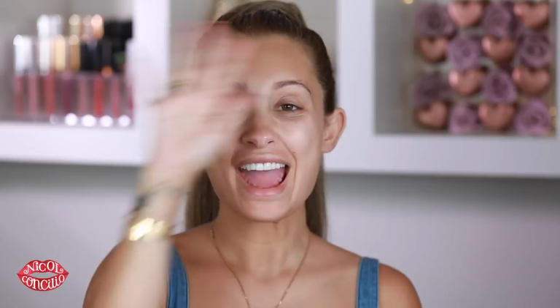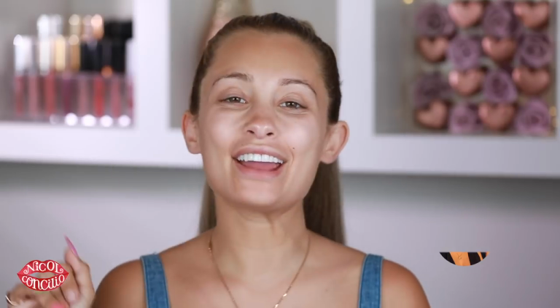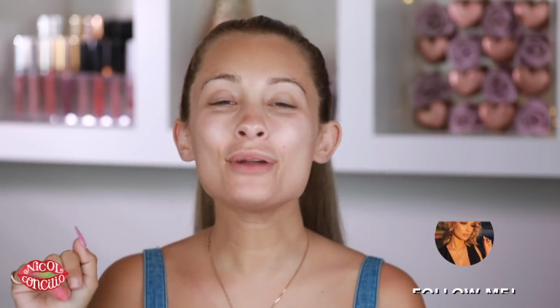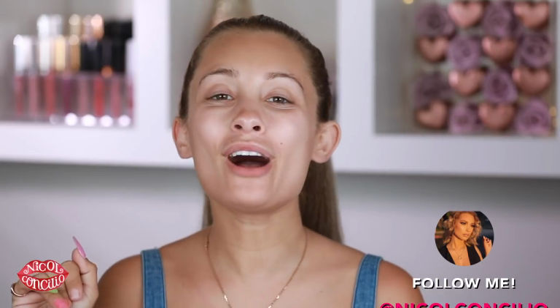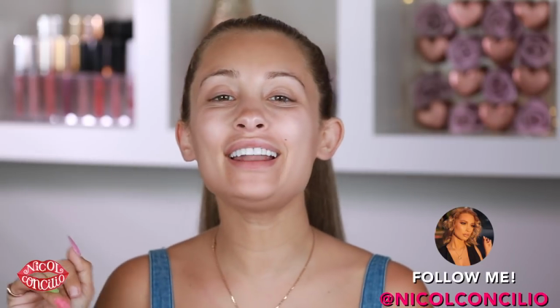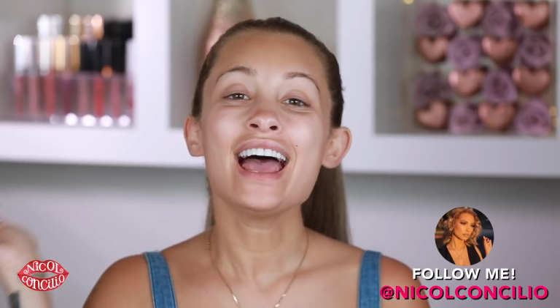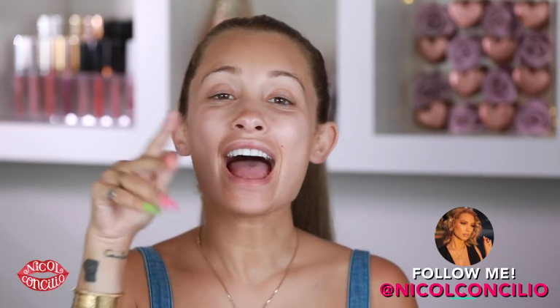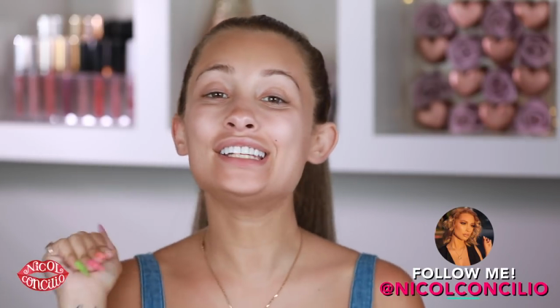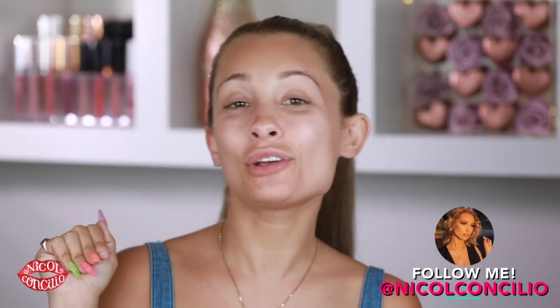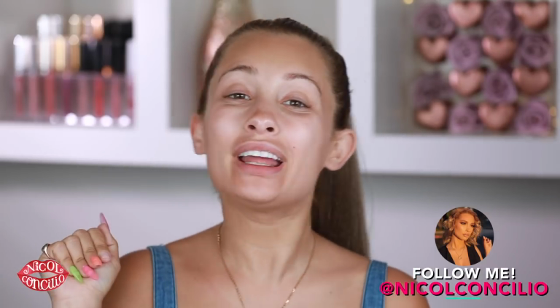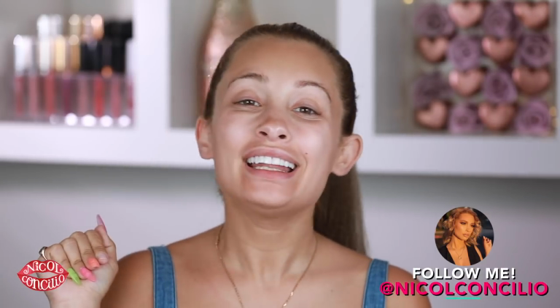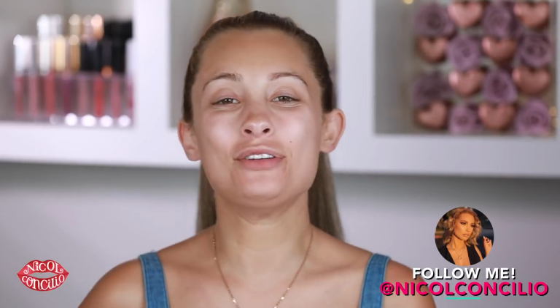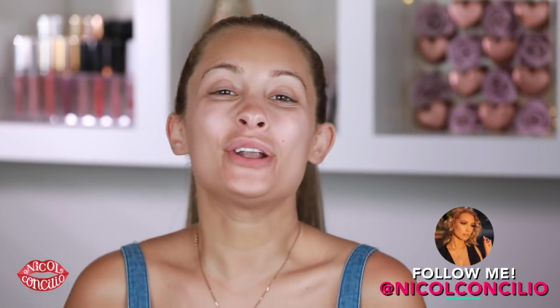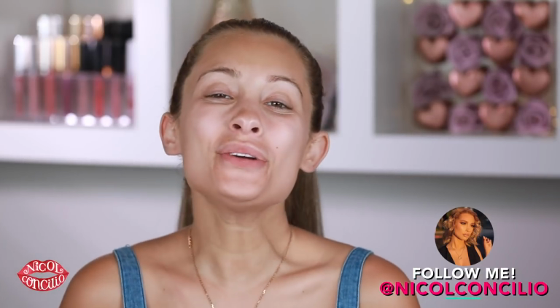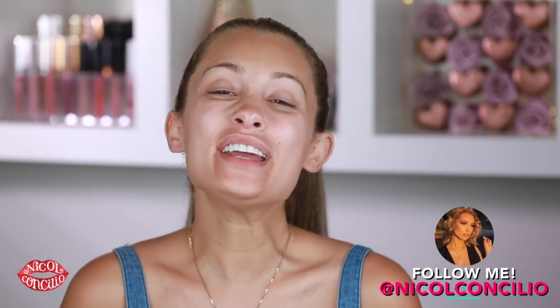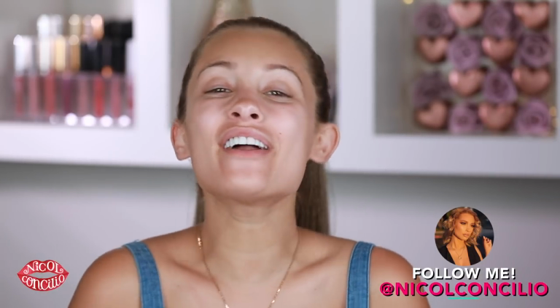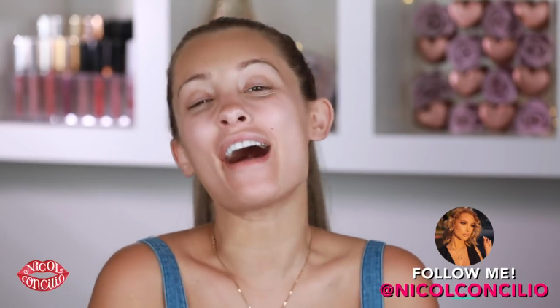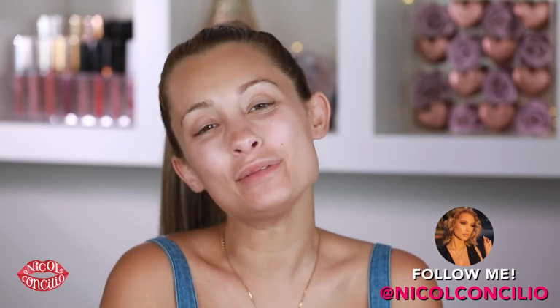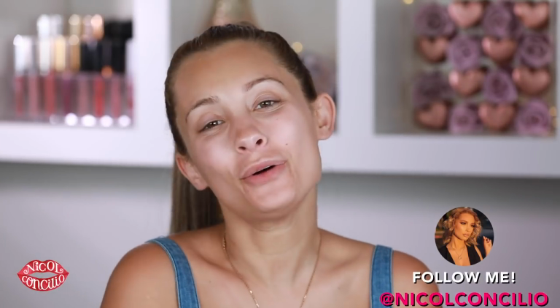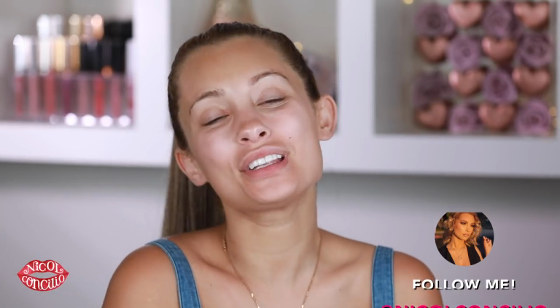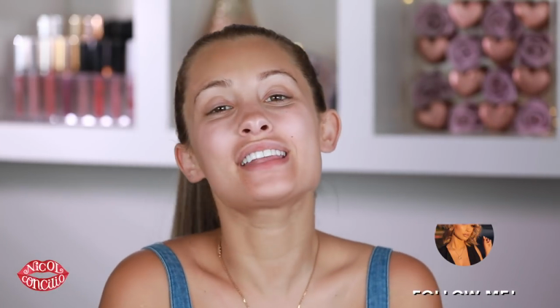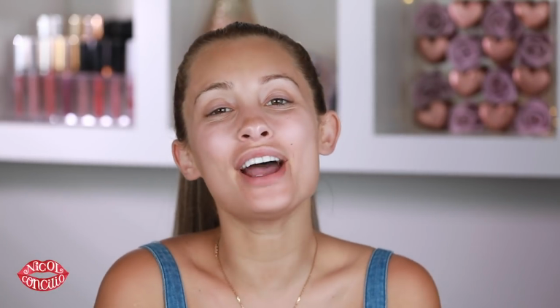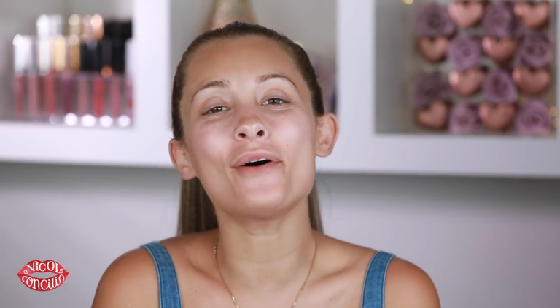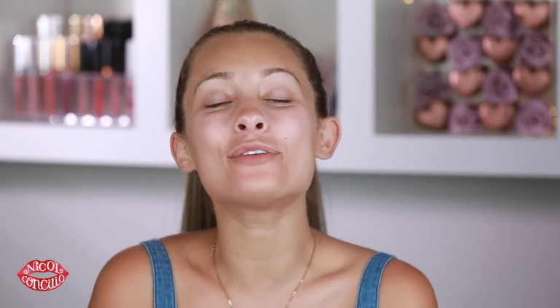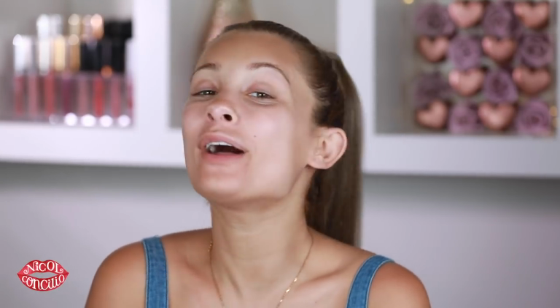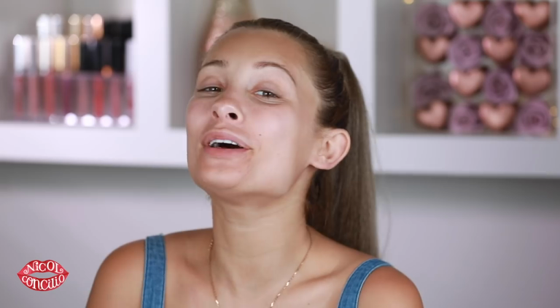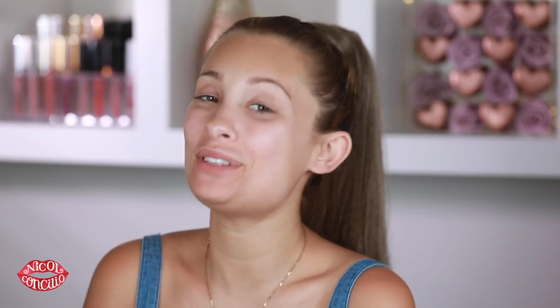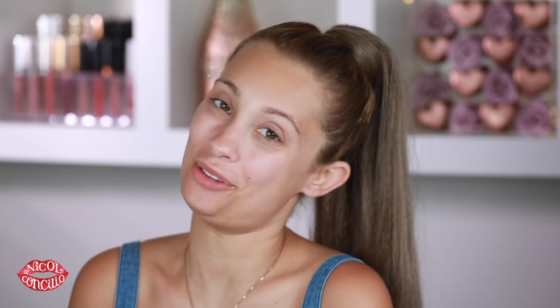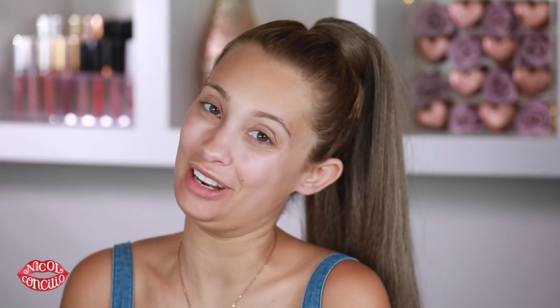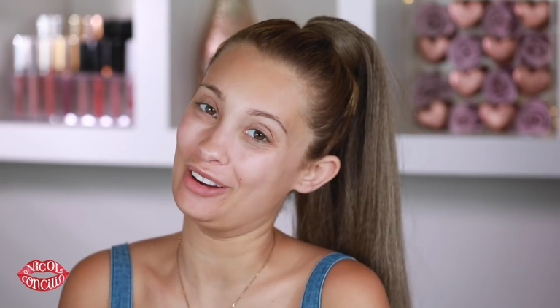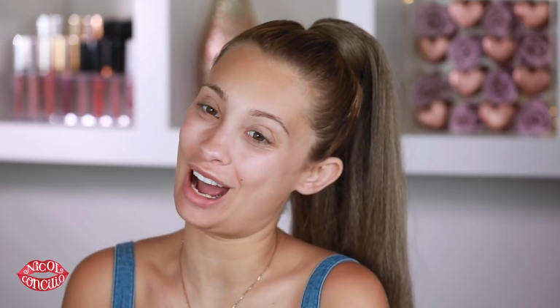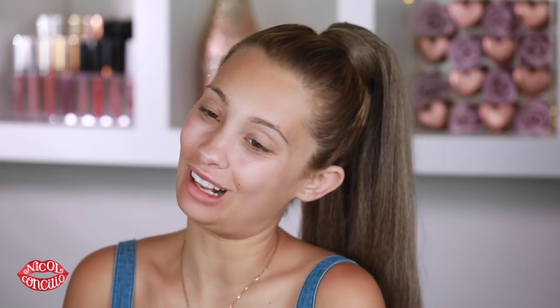Hey everyone! How you doing? If you are new here, I'm Nicole Concilio and welcome to the video, y'all.